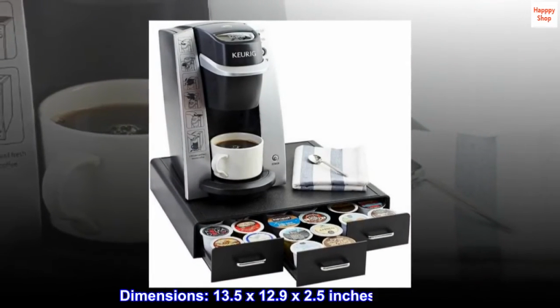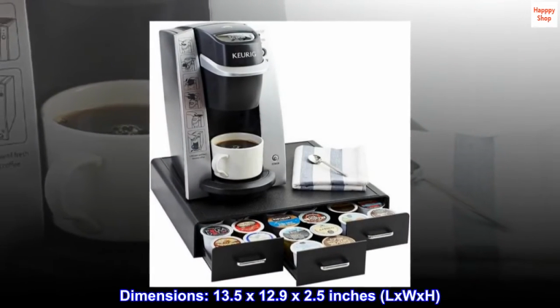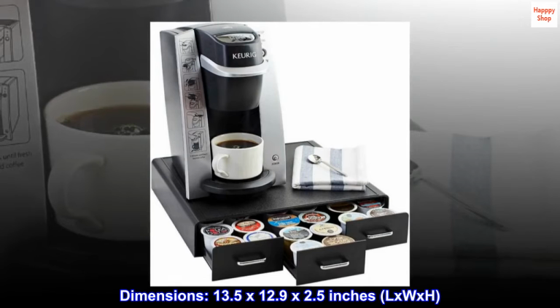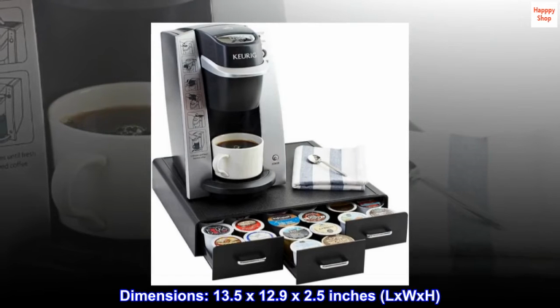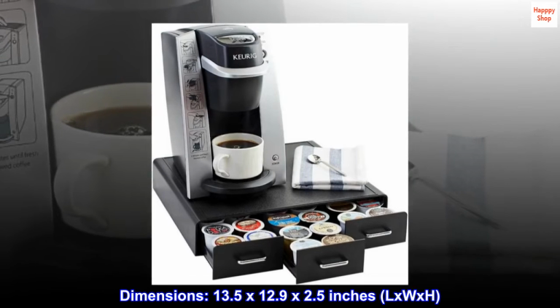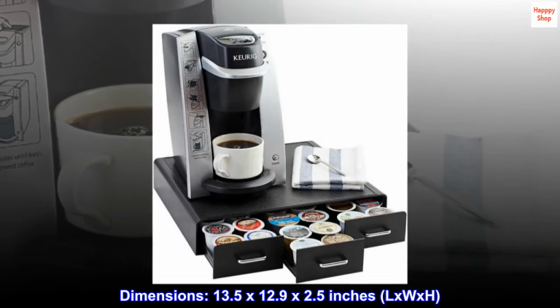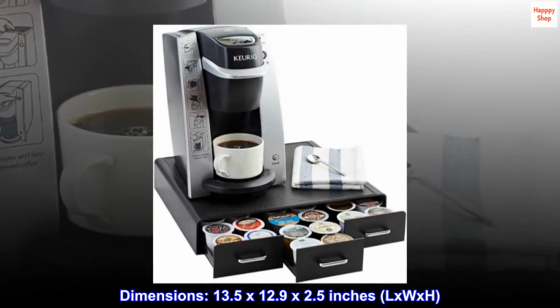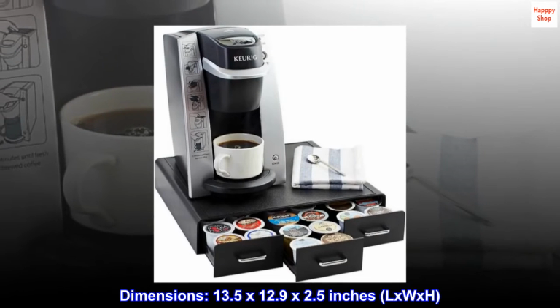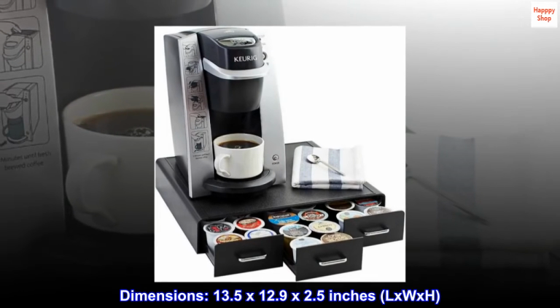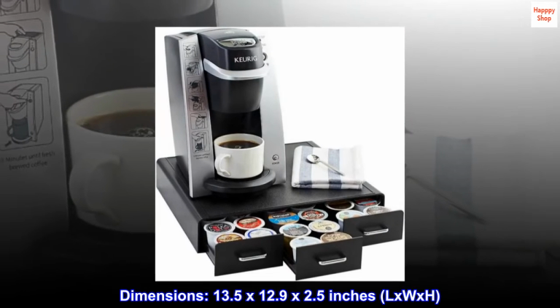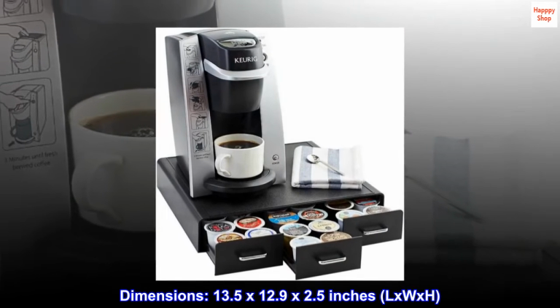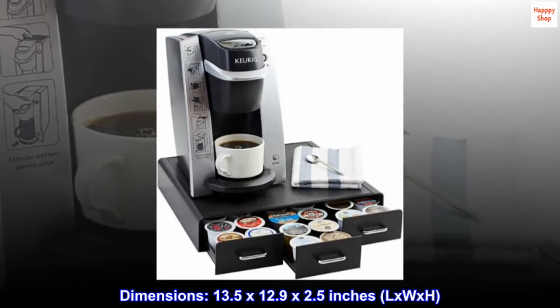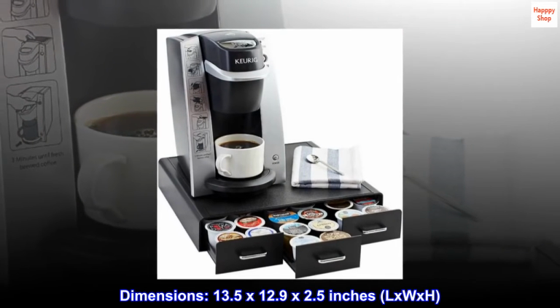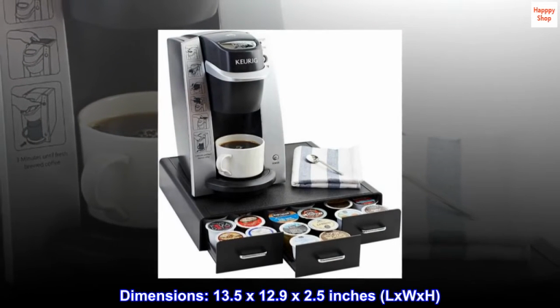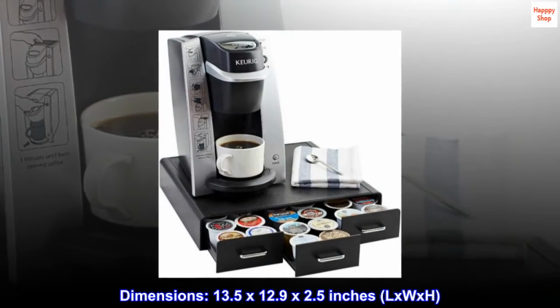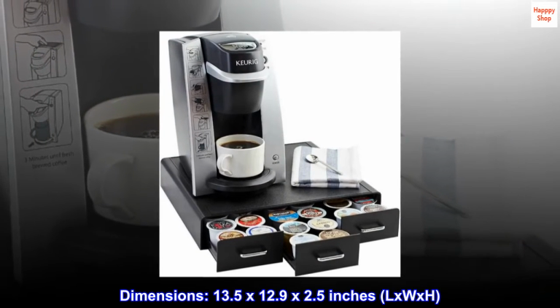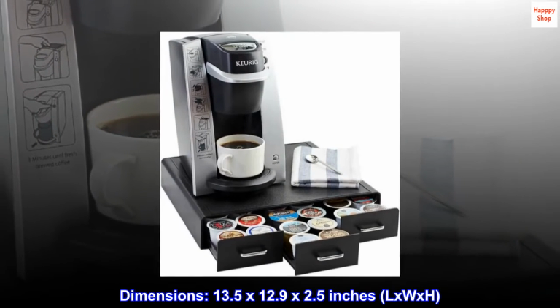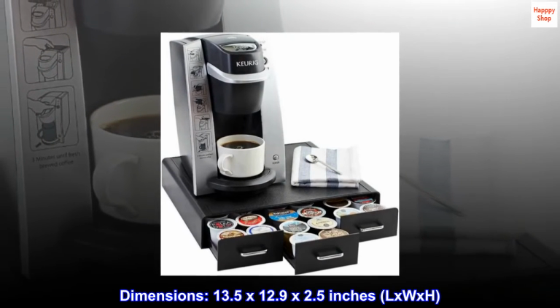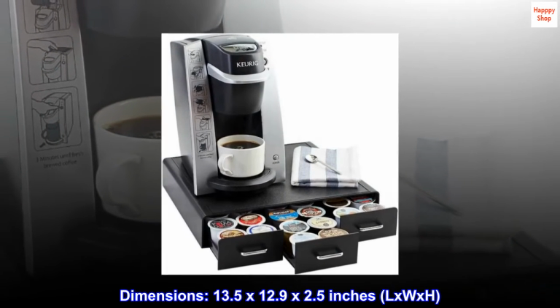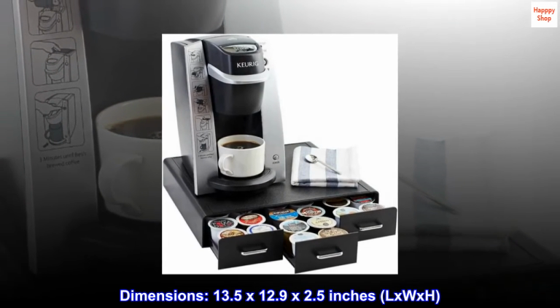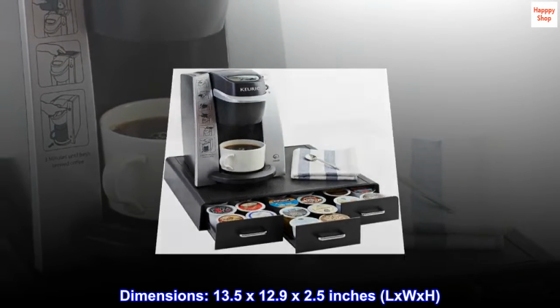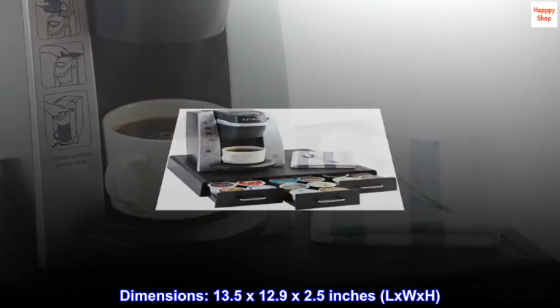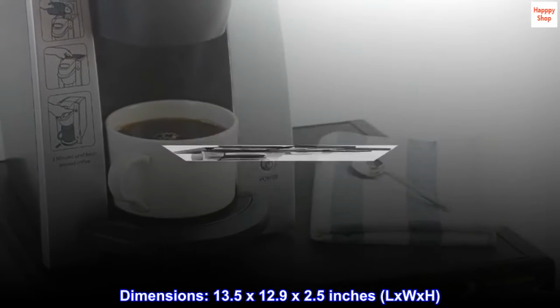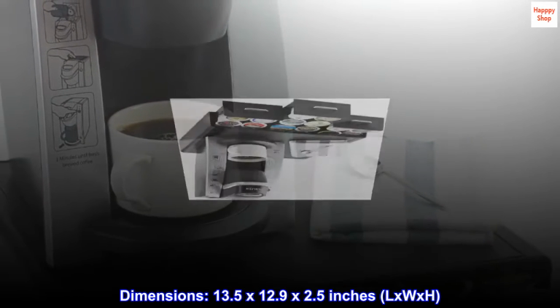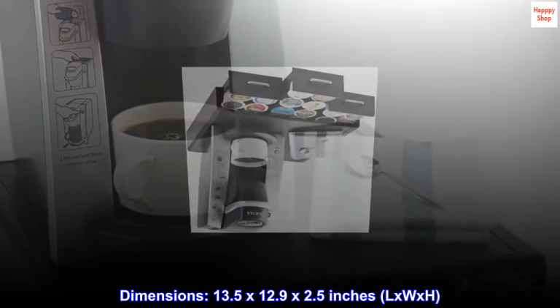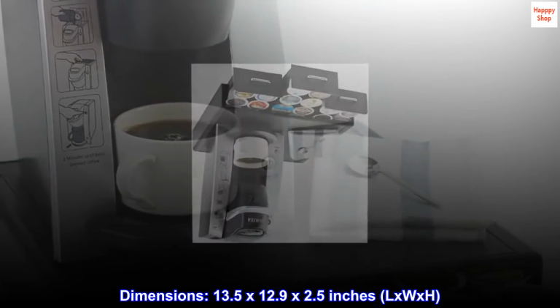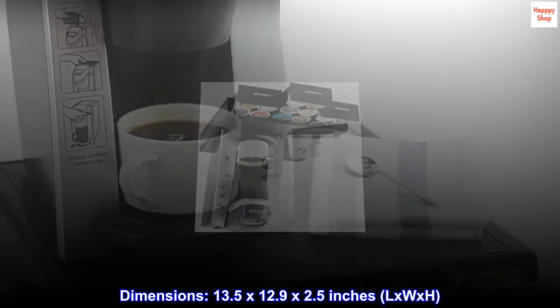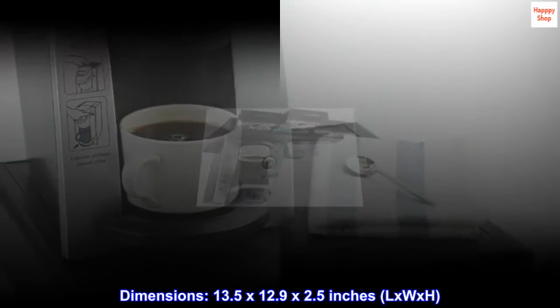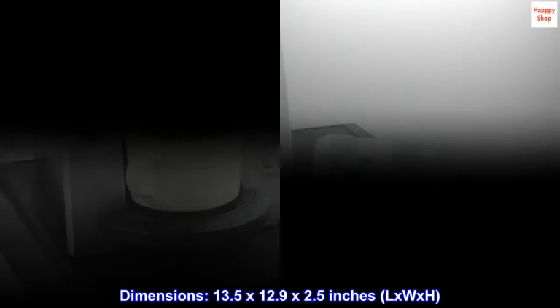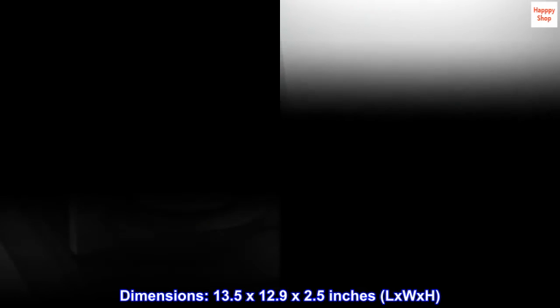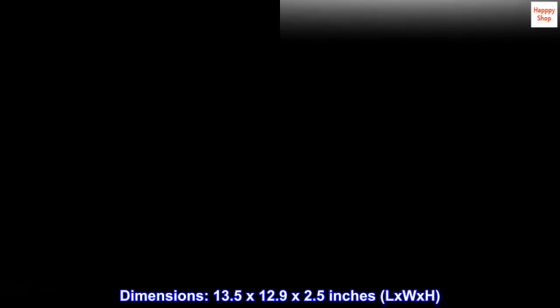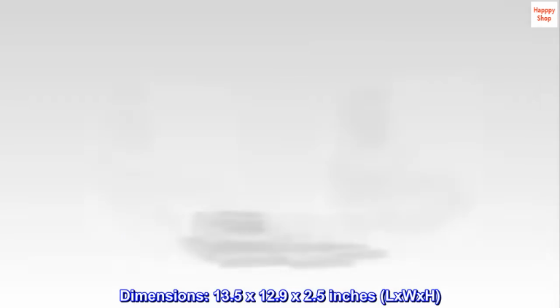Dimensions: 13.5 x 12.9 x 2.5 inches, L x W x H.